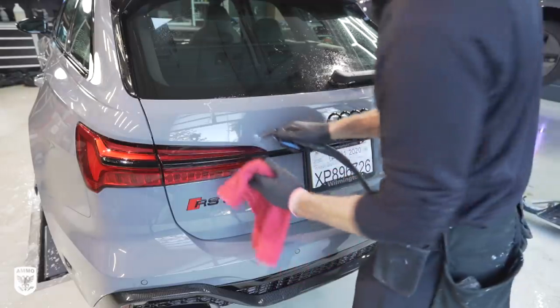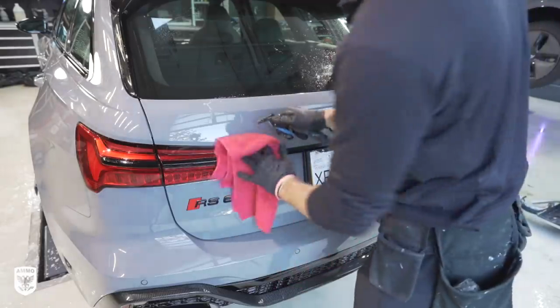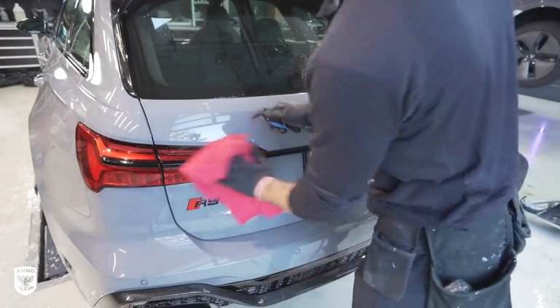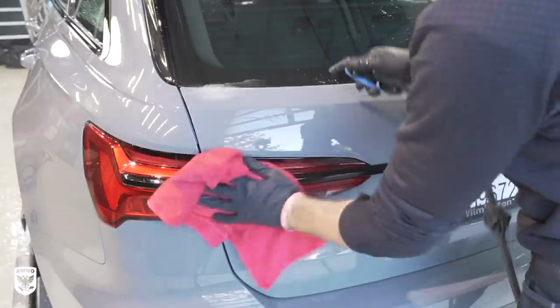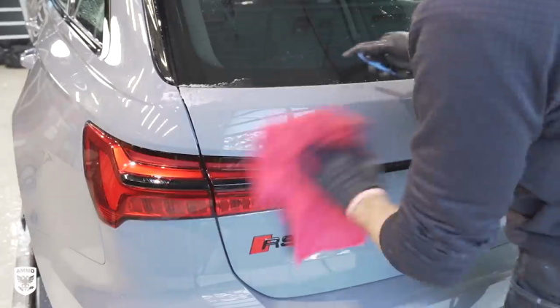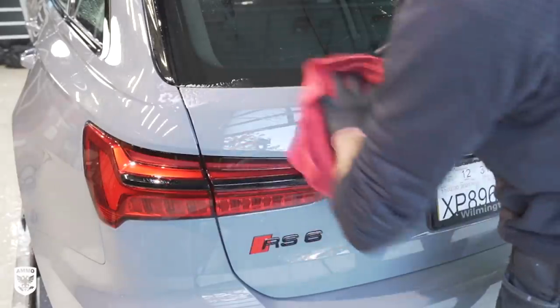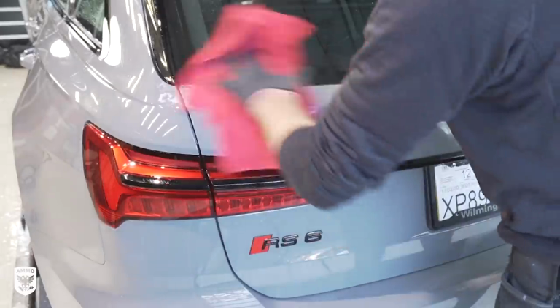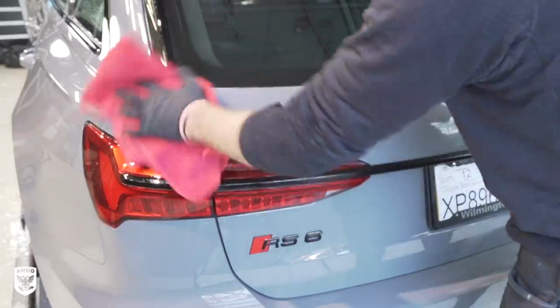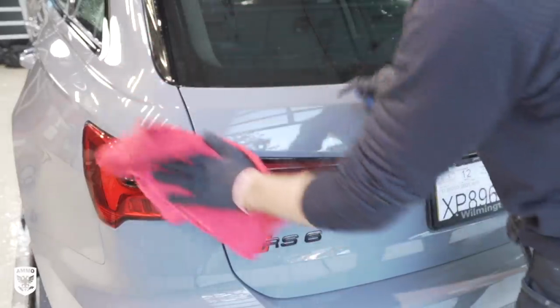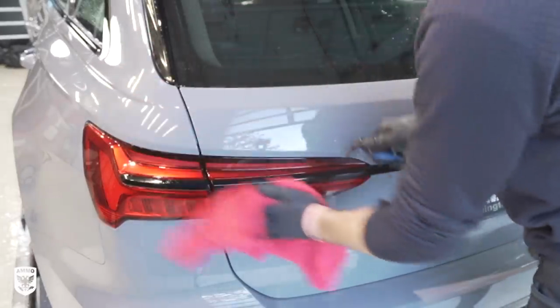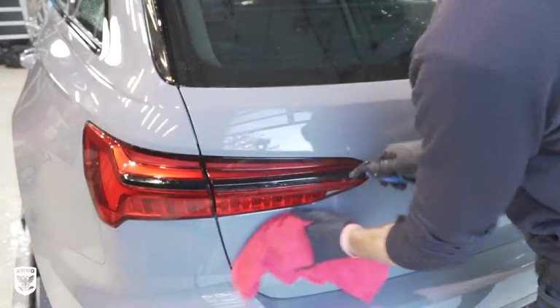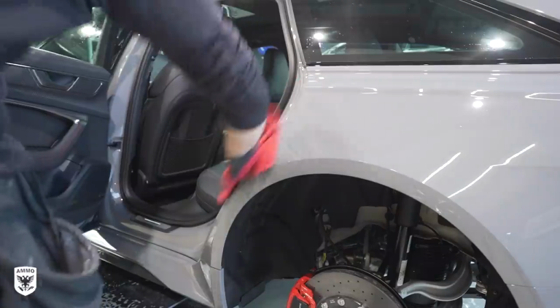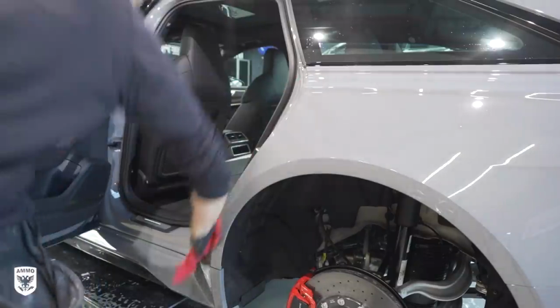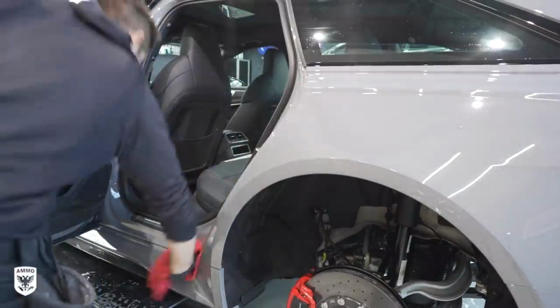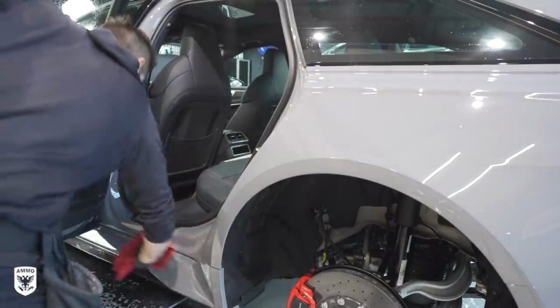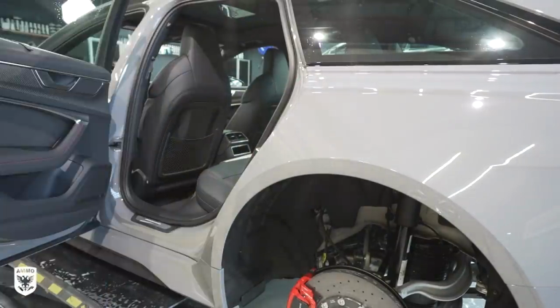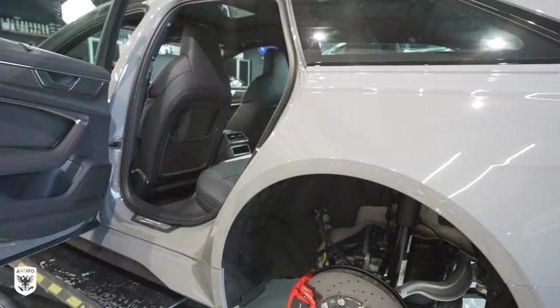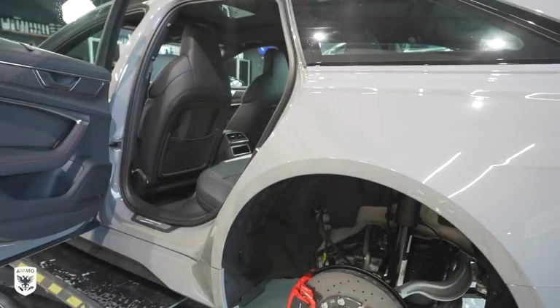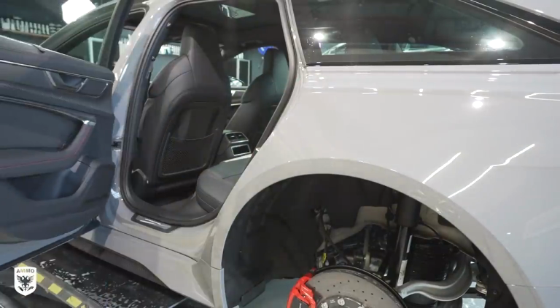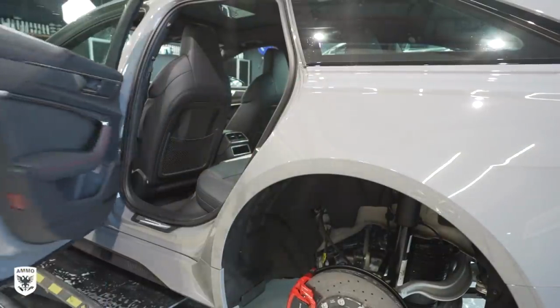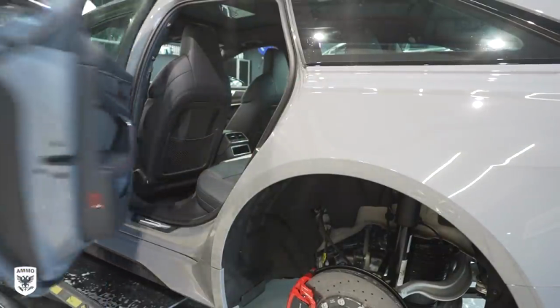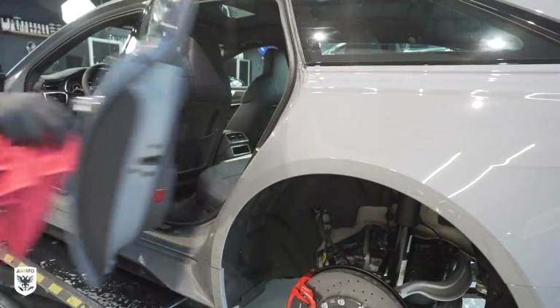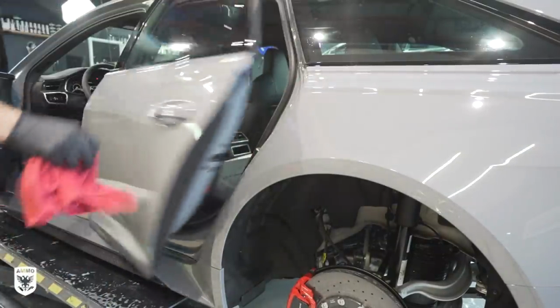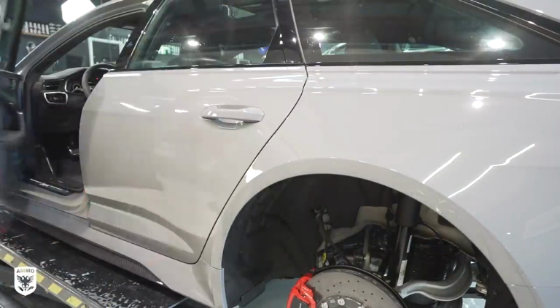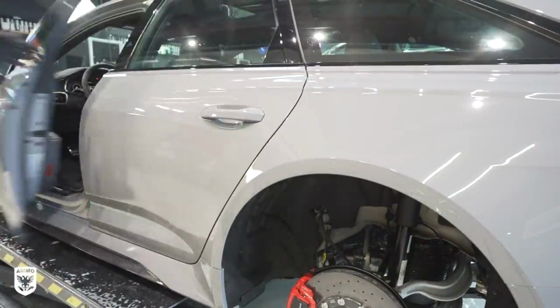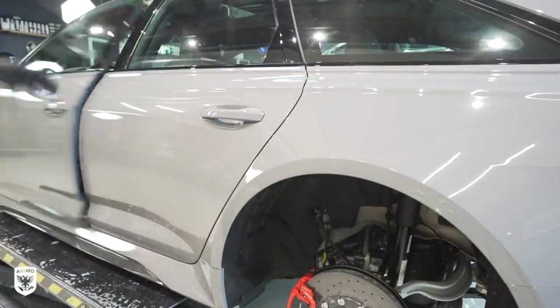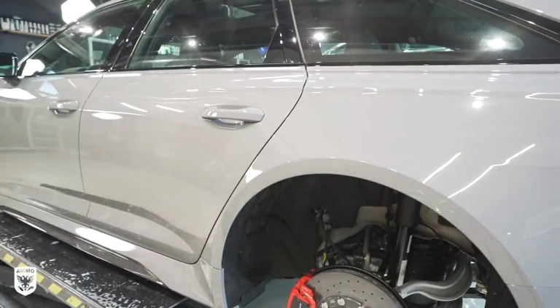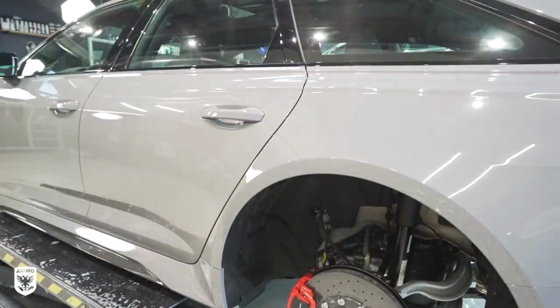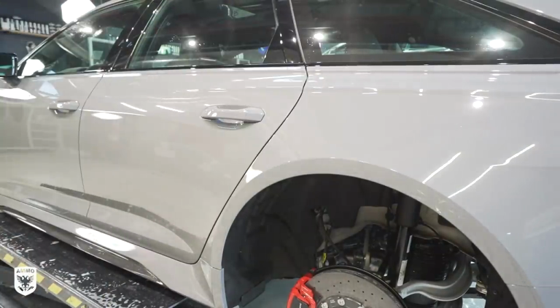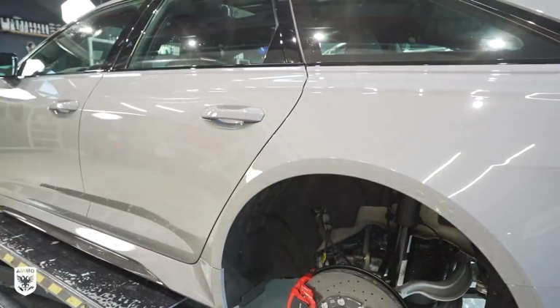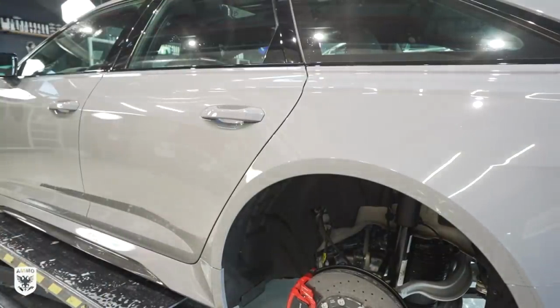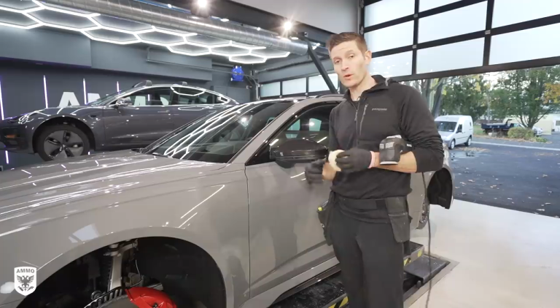I focused on cleaning the paint using one wash bucket filled with clean towels, light agitation, and then rinsing off the soap before drying with a damp microfiber towel and no hydrate drying aid, as it leaves behind protection that's unnecessary when you're about to polish the paint. Then I used compressed air and wiped down the door jams.